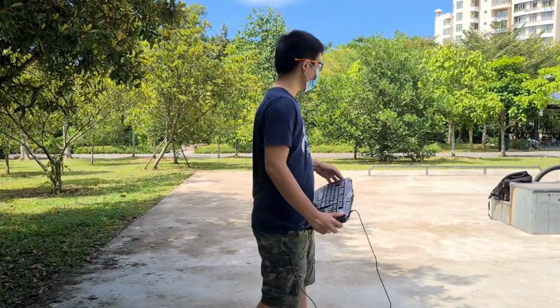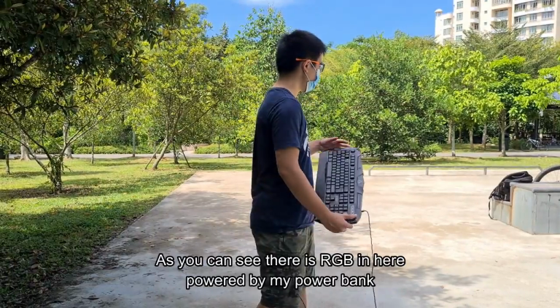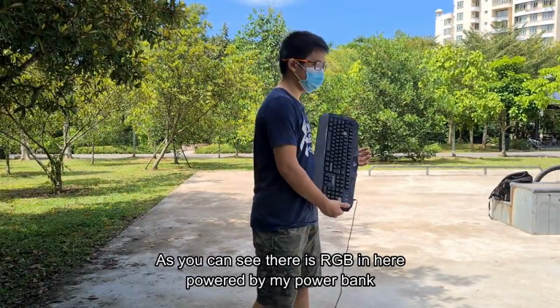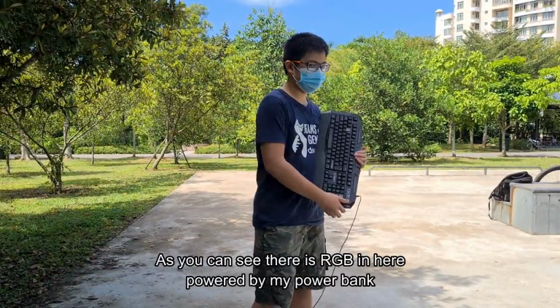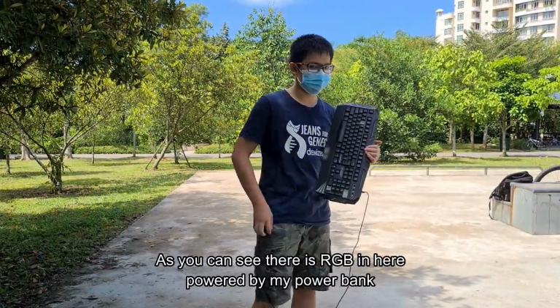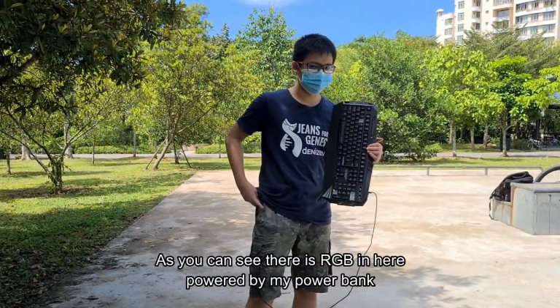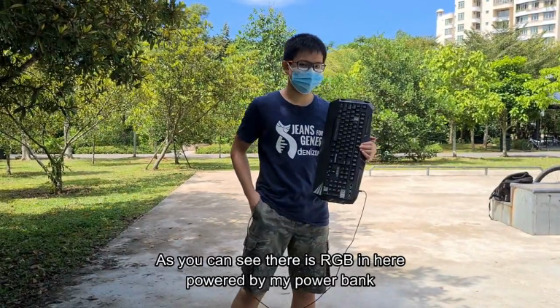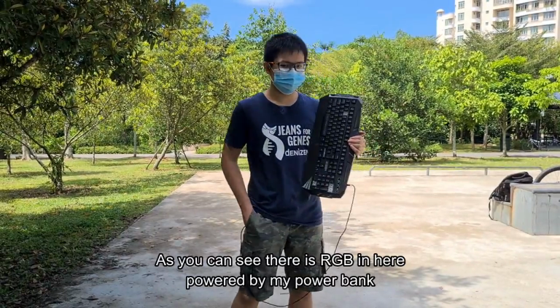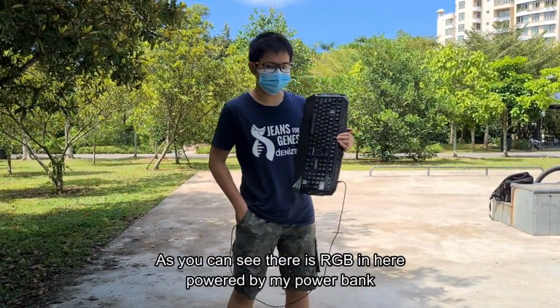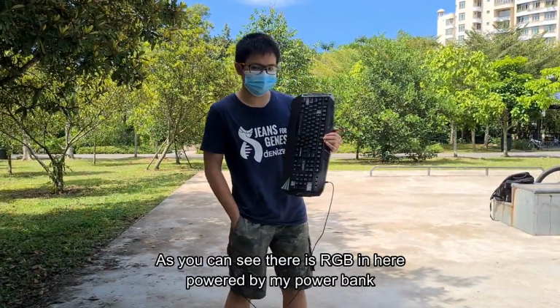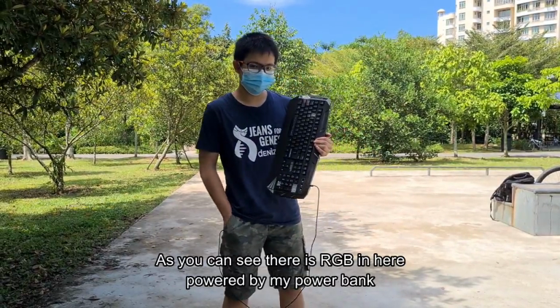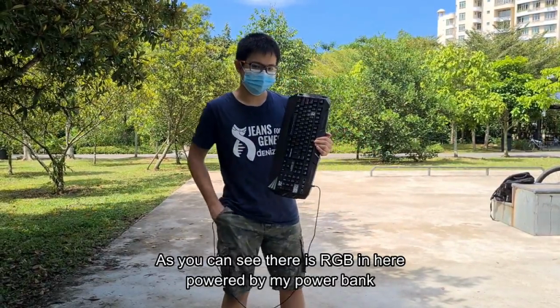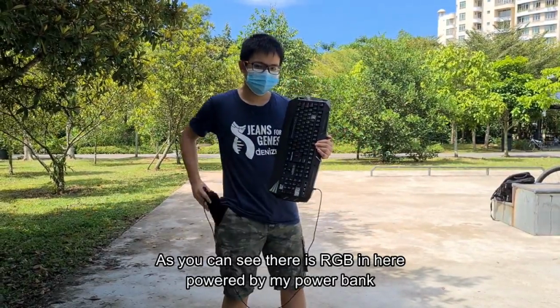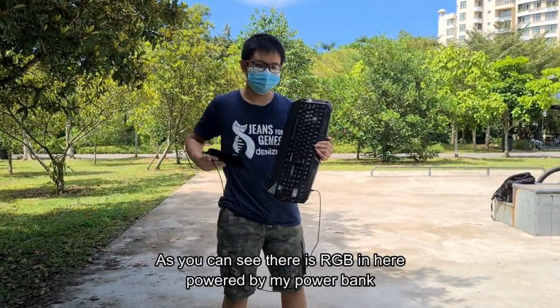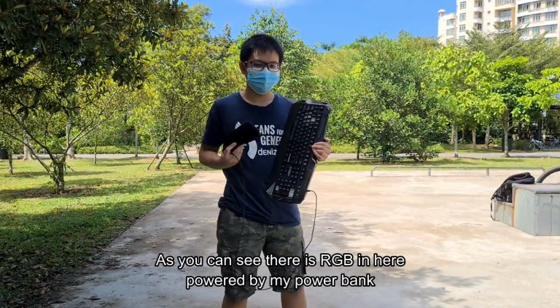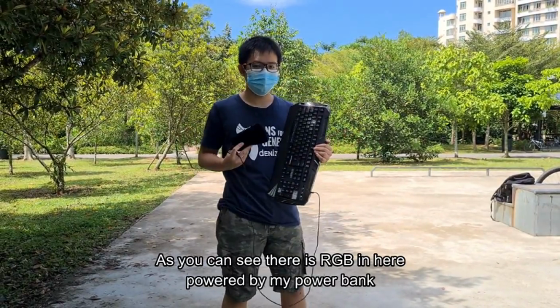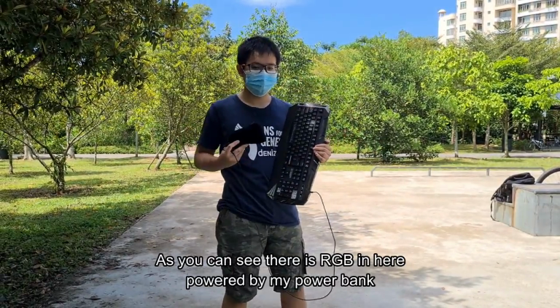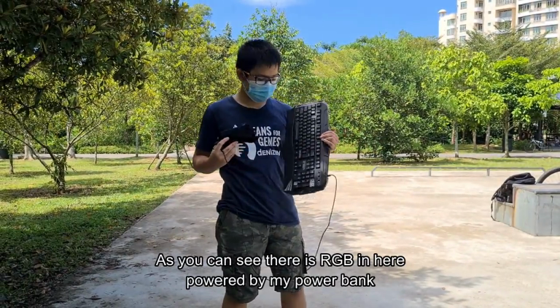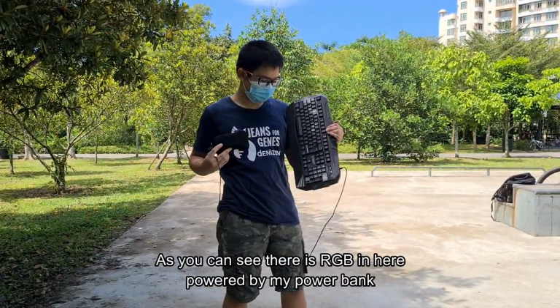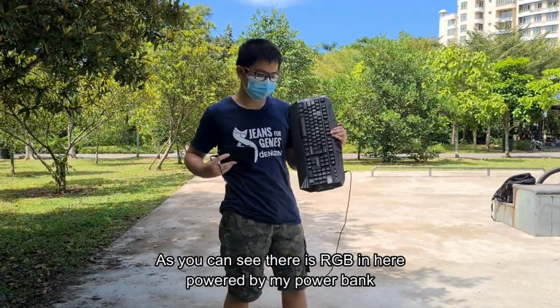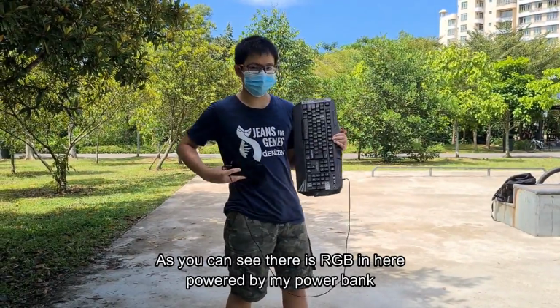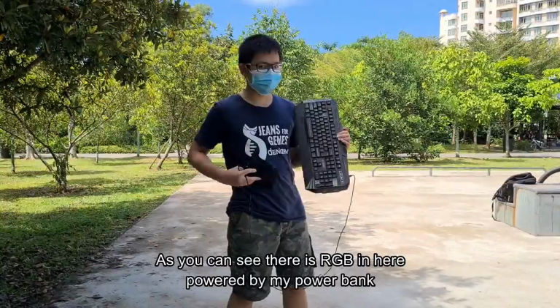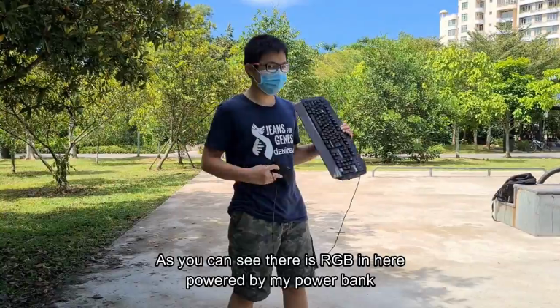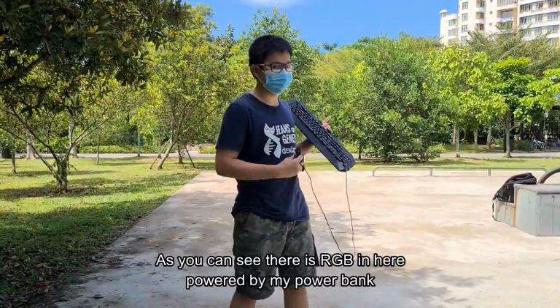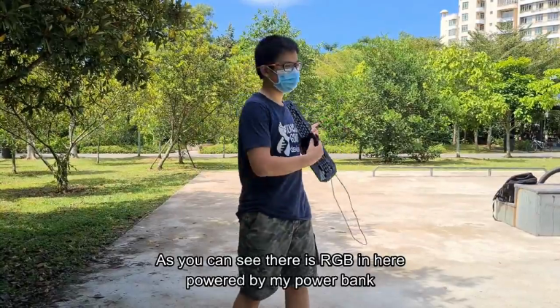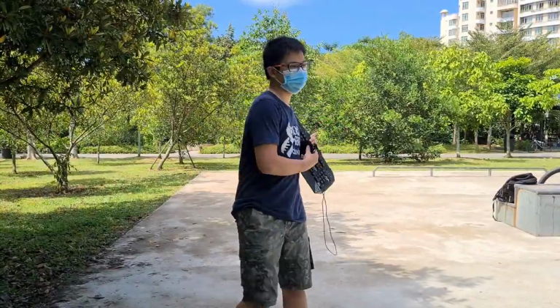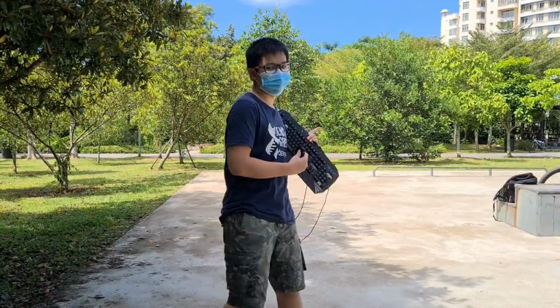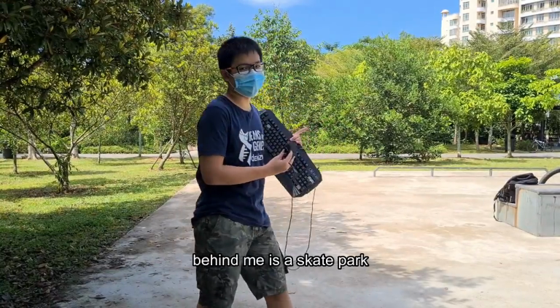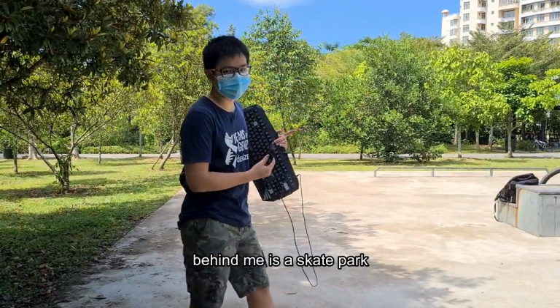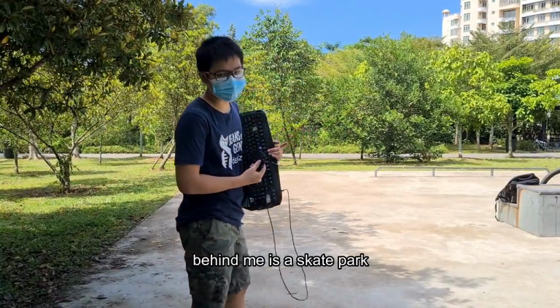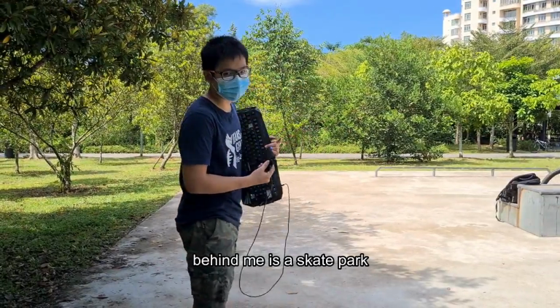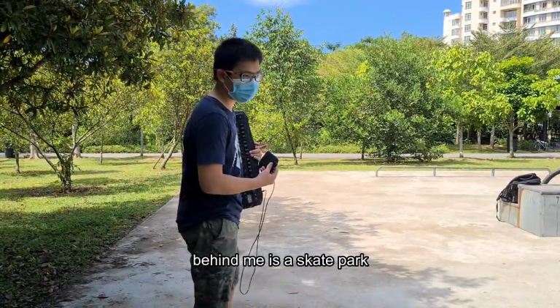As you can see, there's RGB in here with my power bank. And look, behind me is a skate car.